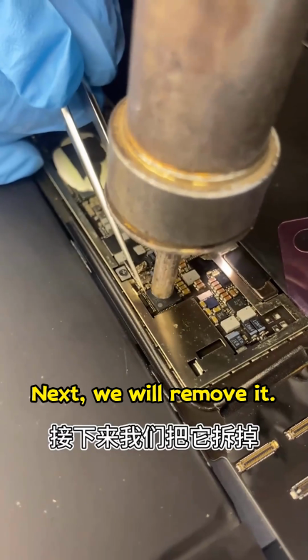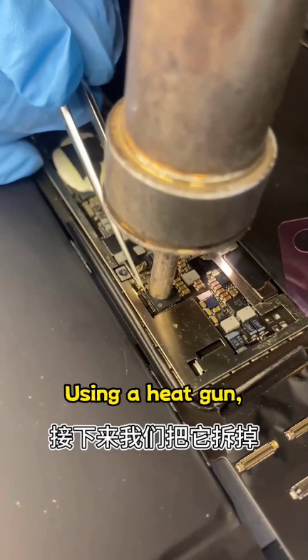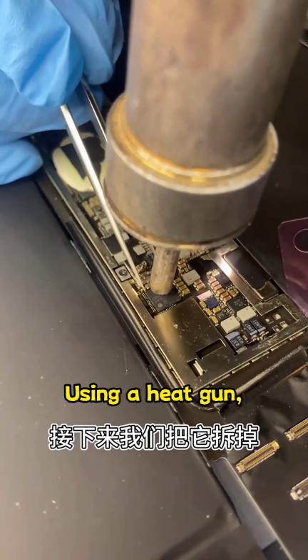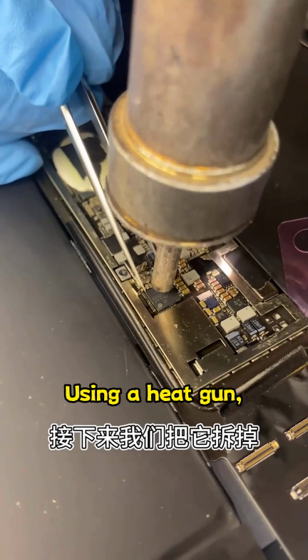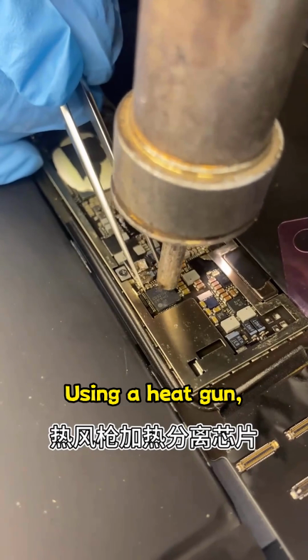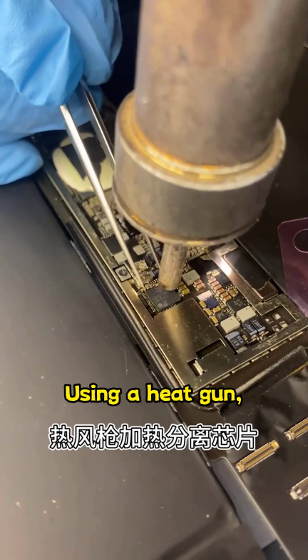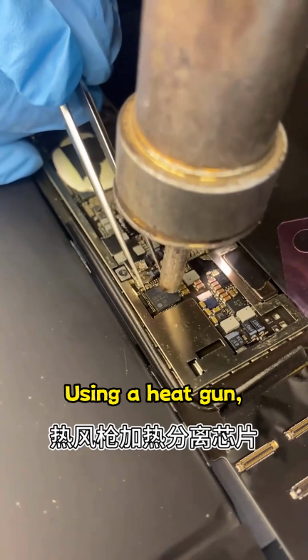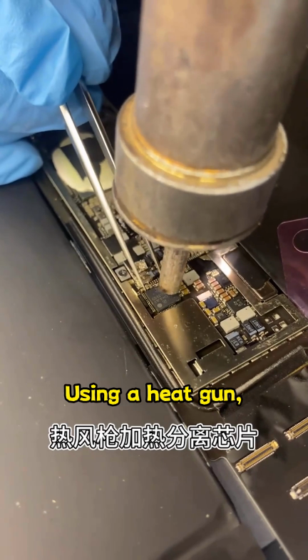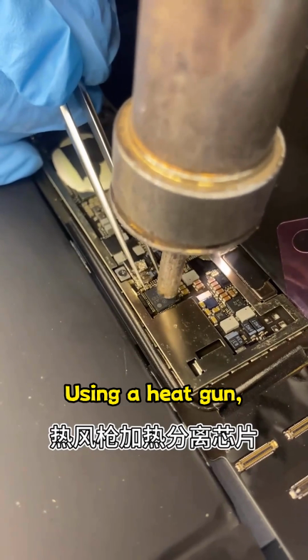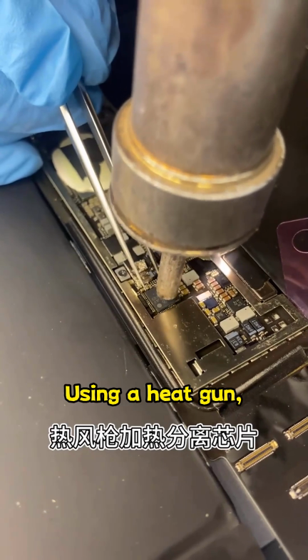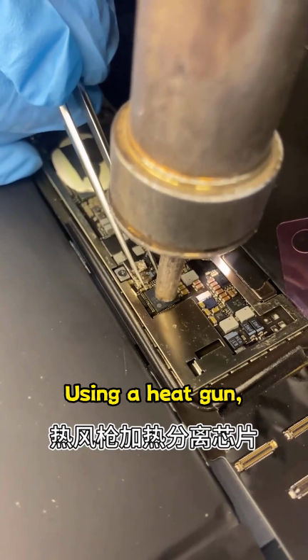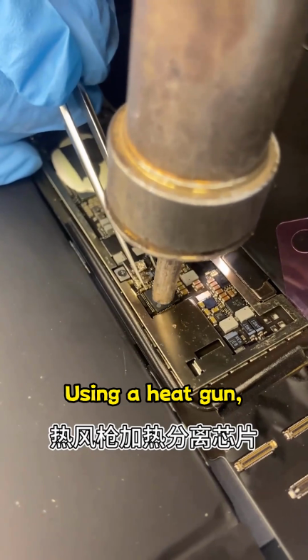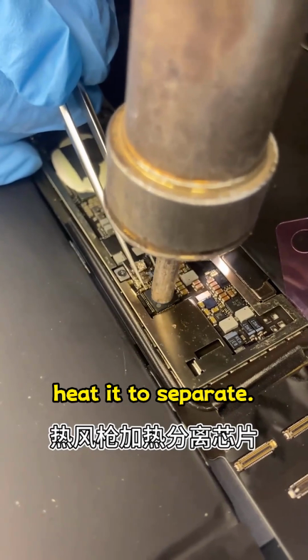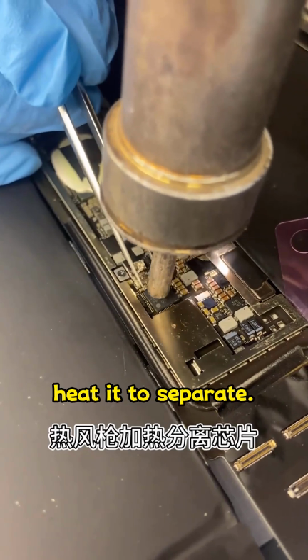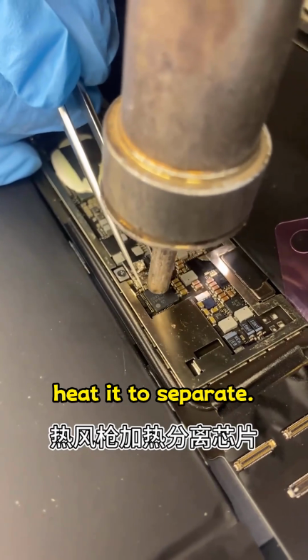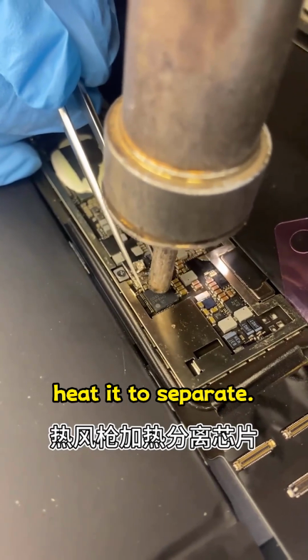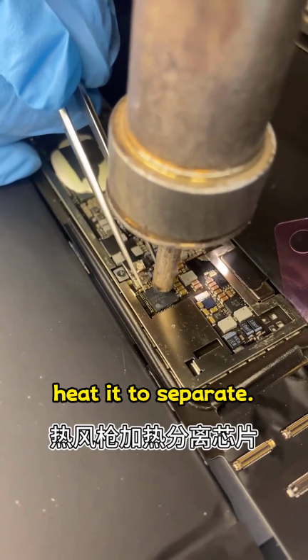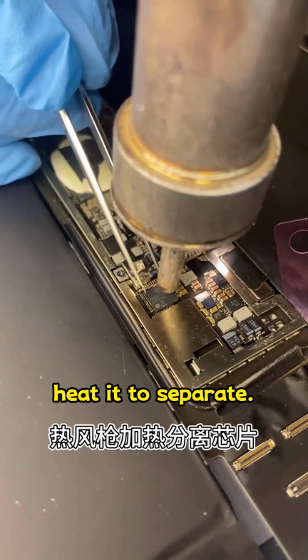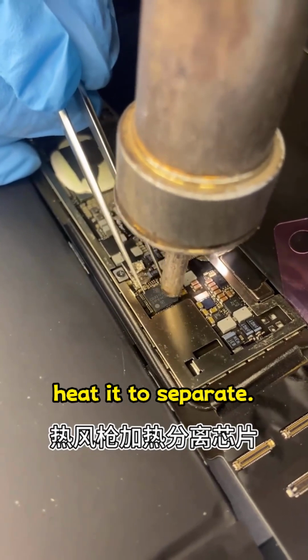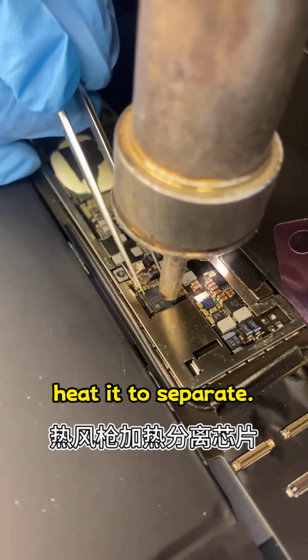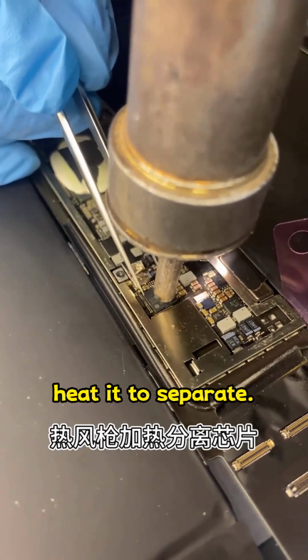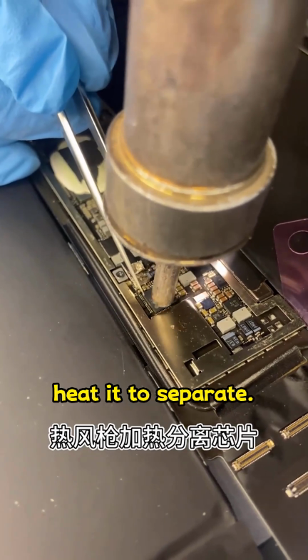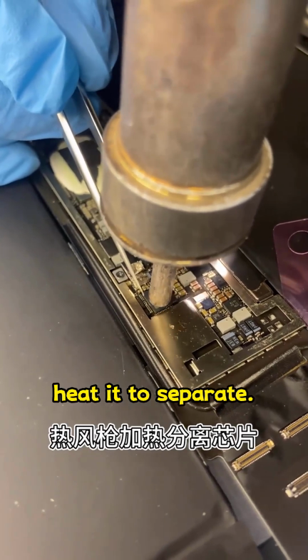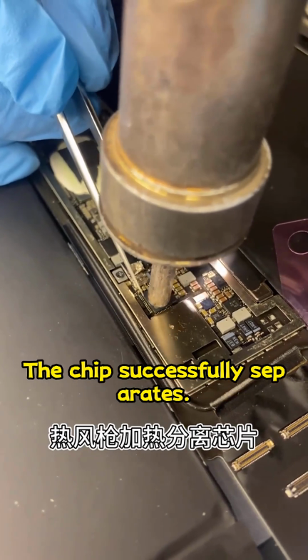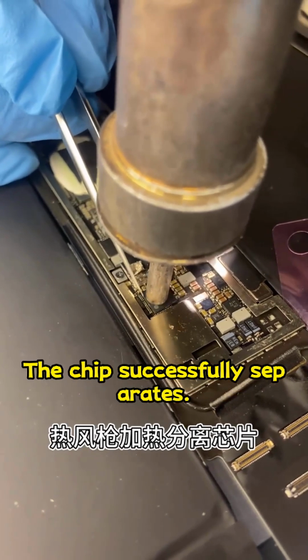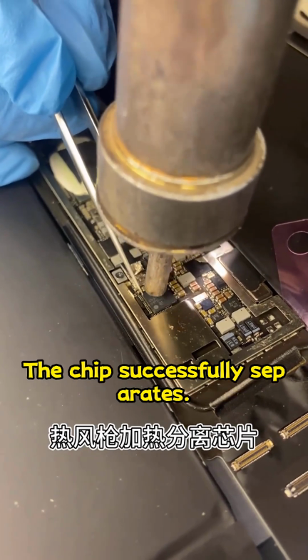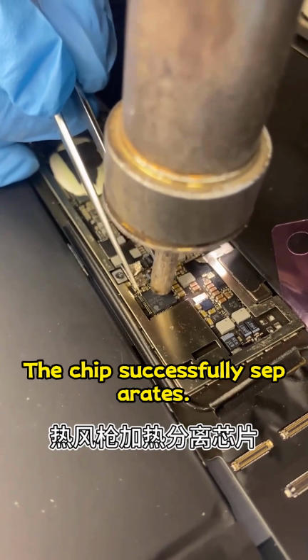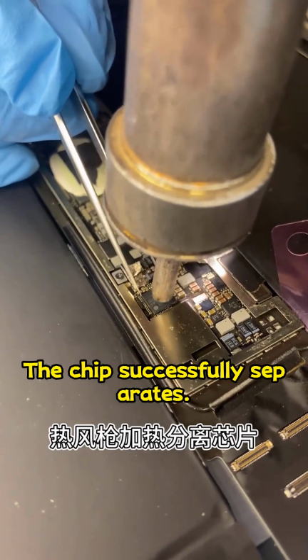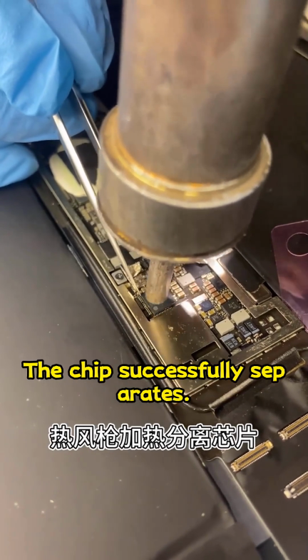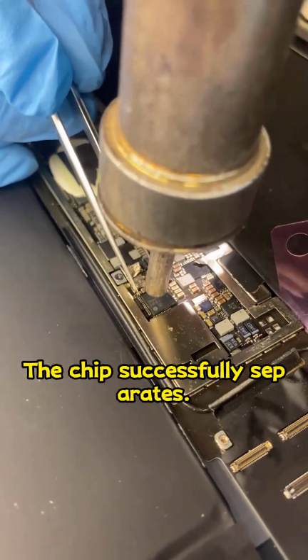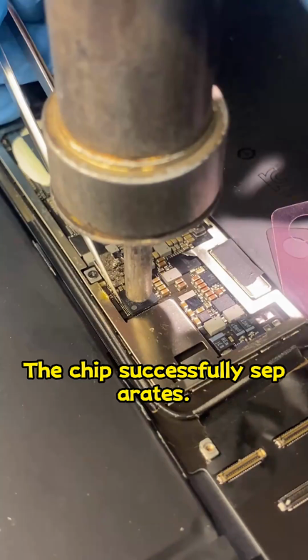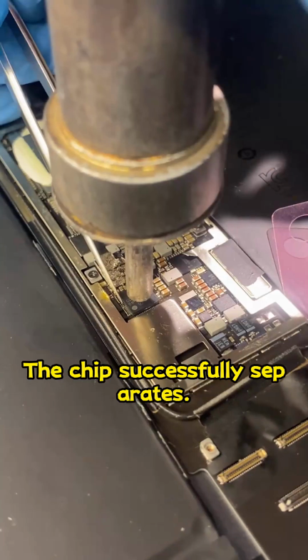Using a heat gun, heat it to separate. The chip successfully separates.